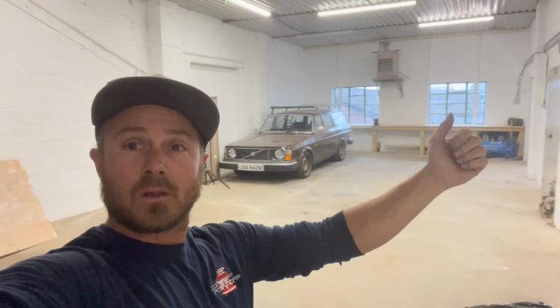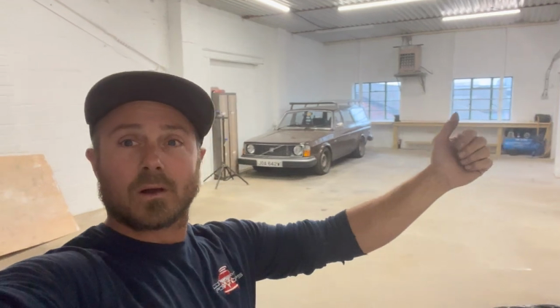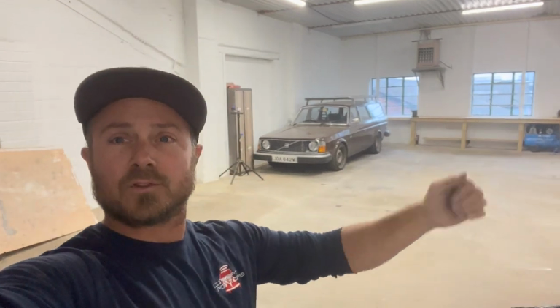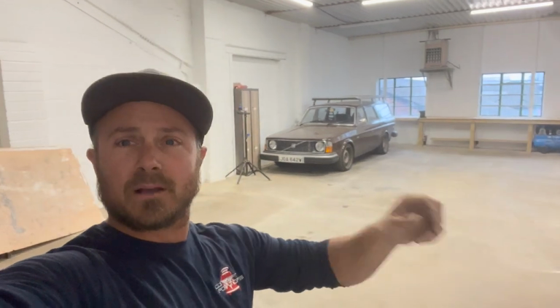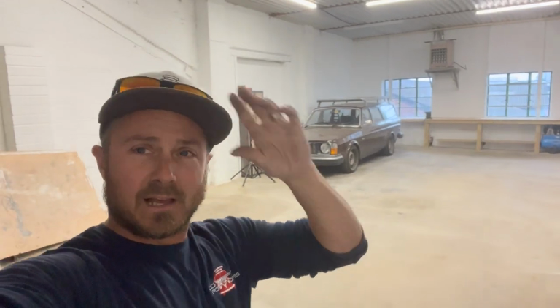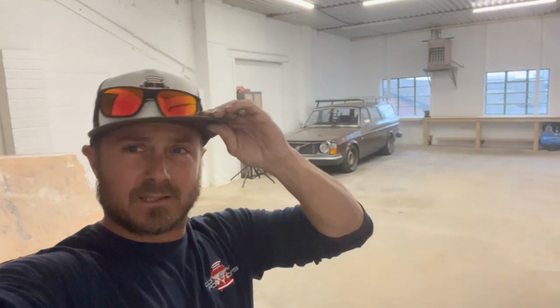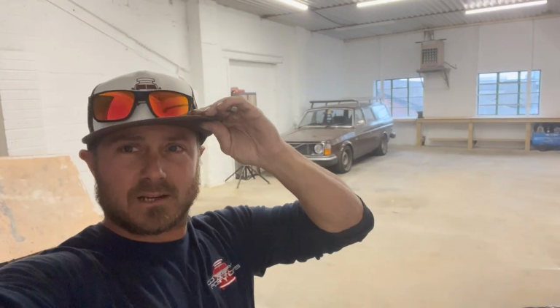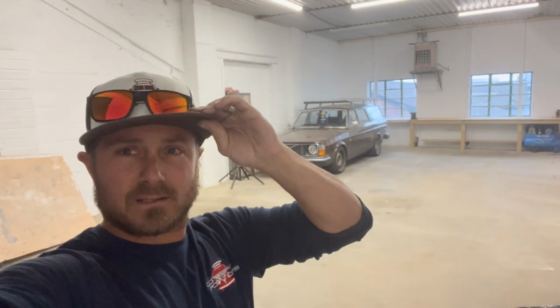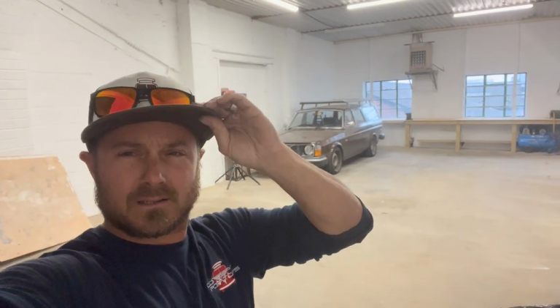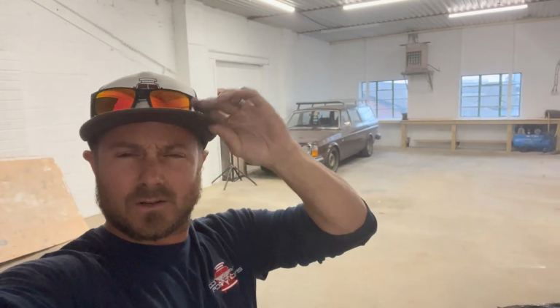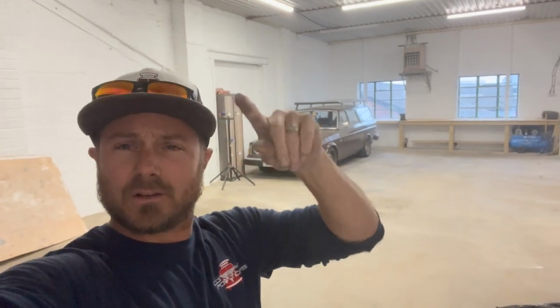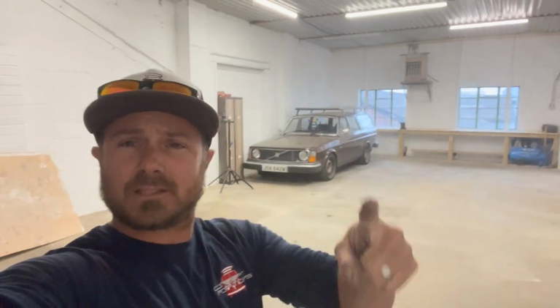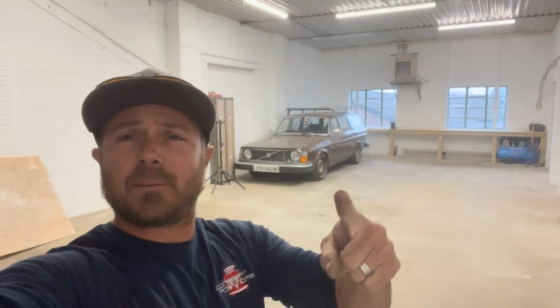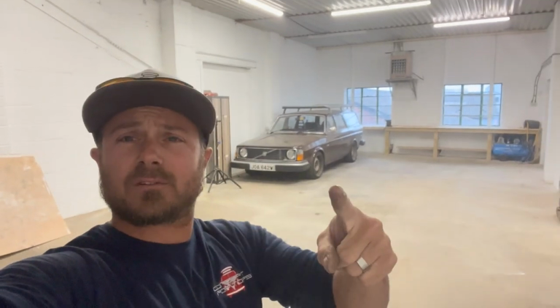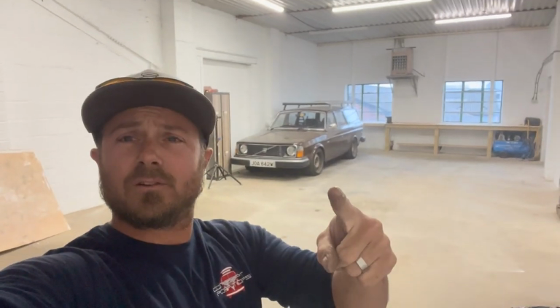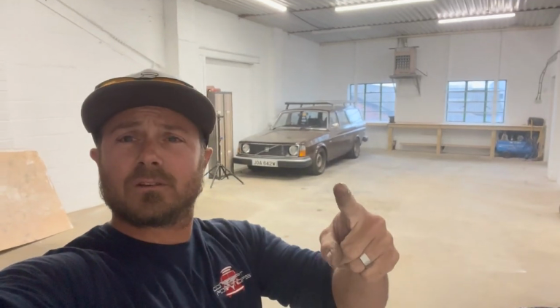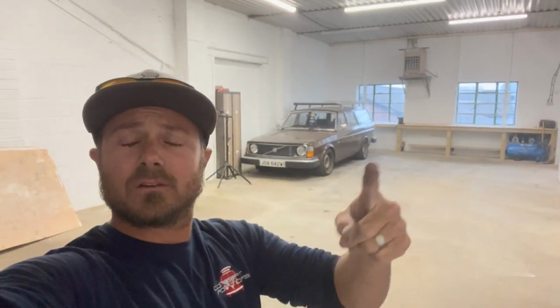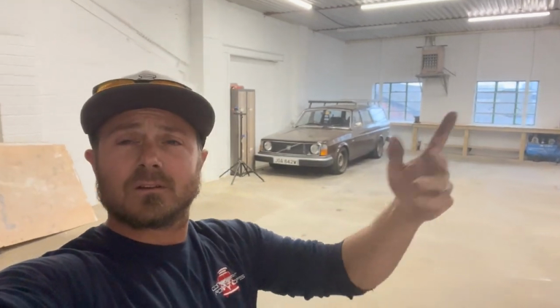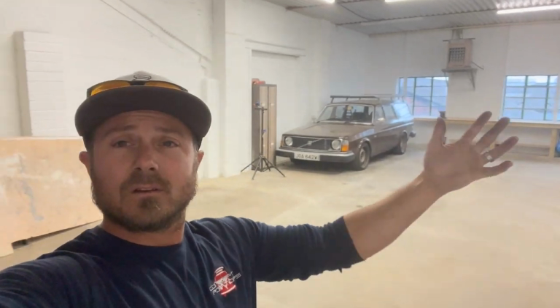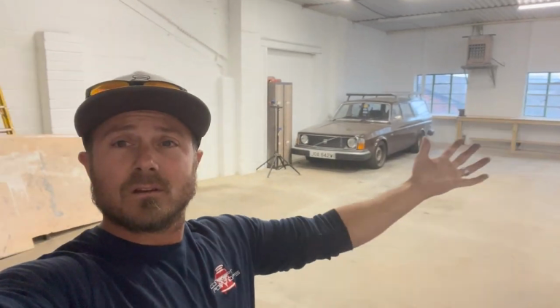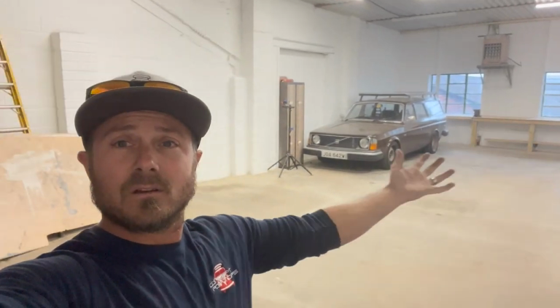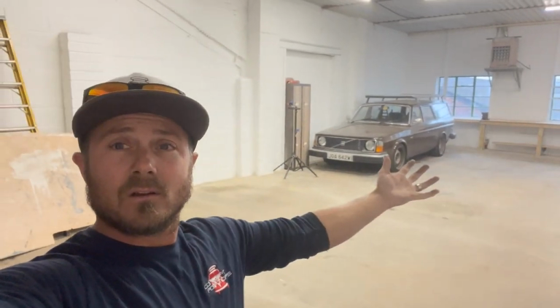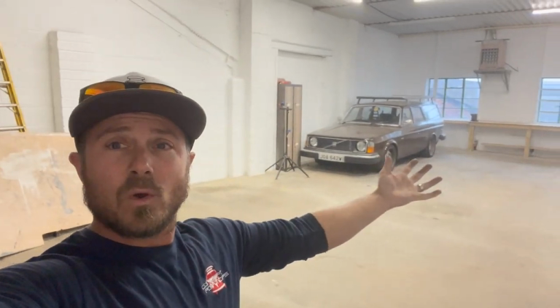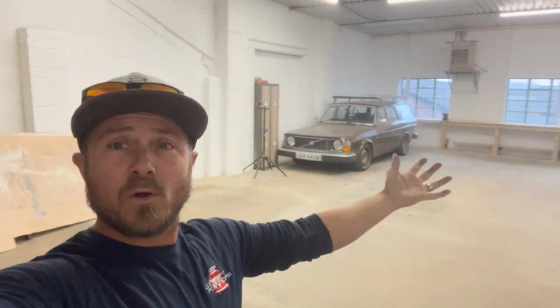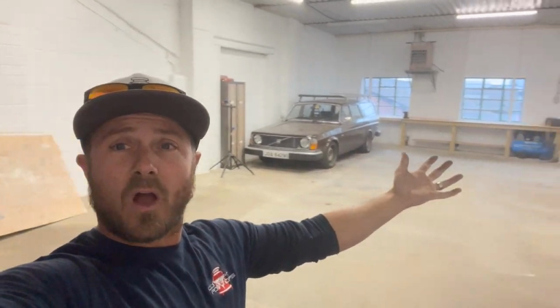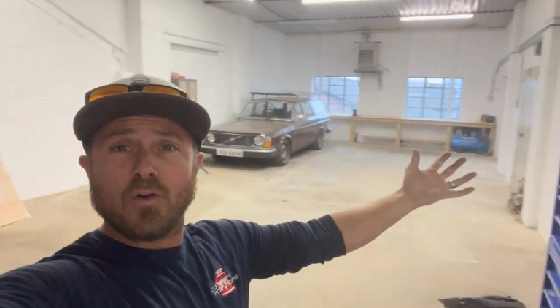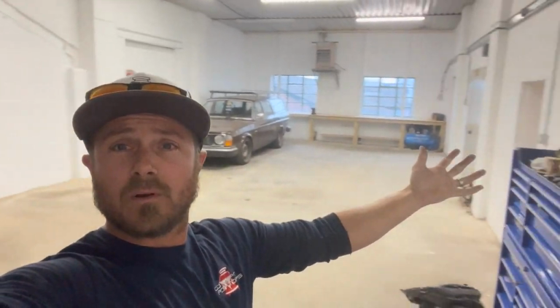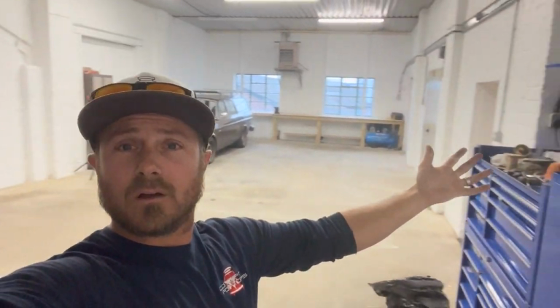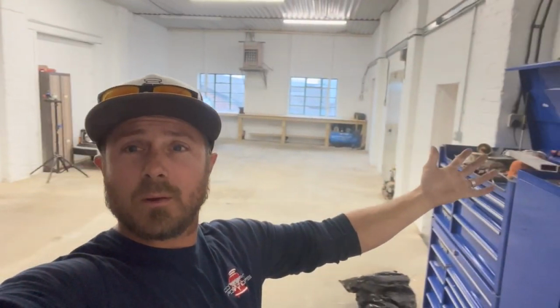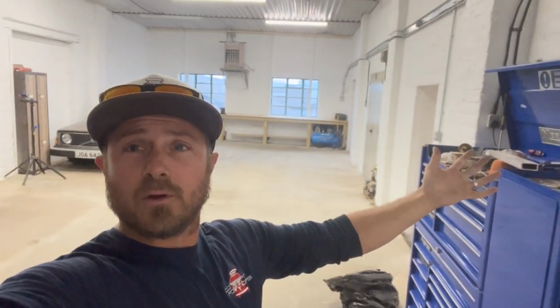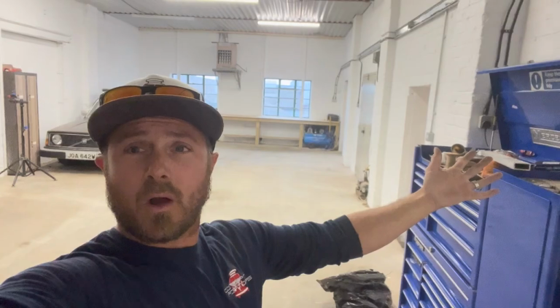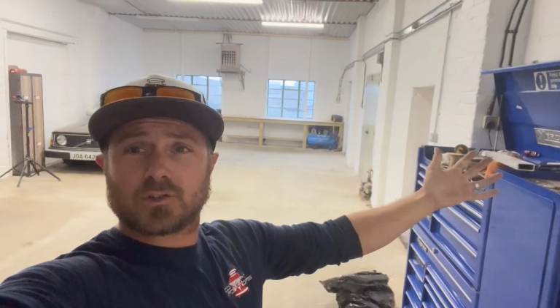Welcome to Spouse Antics. On this episode, we move home, we move workshop.